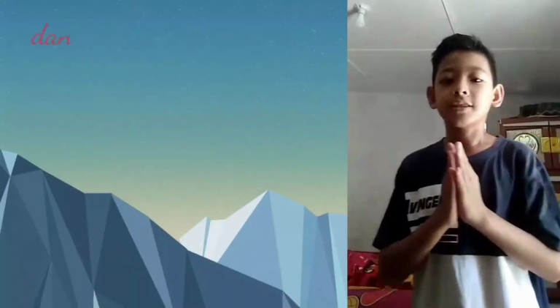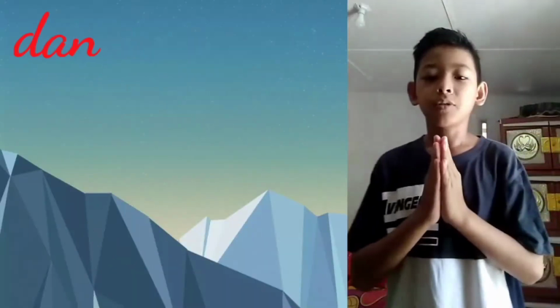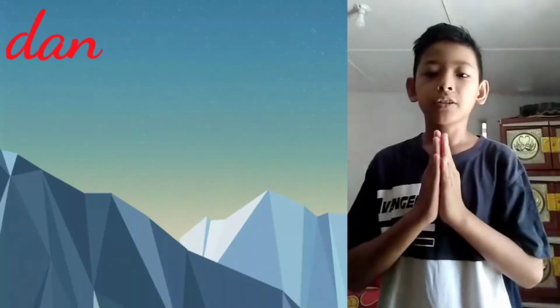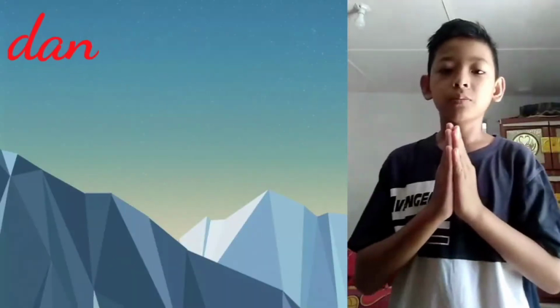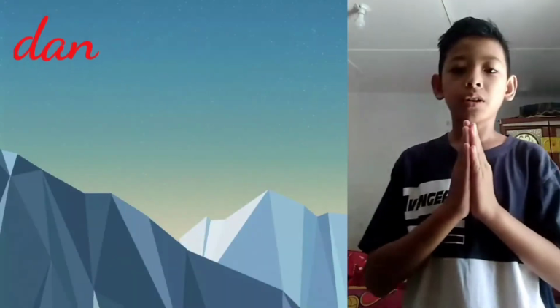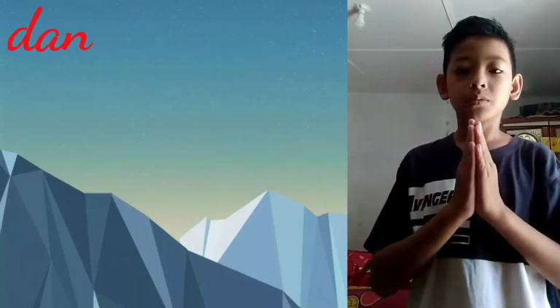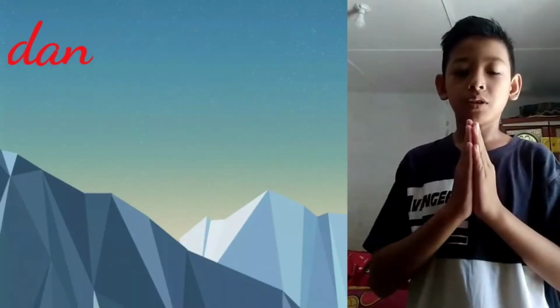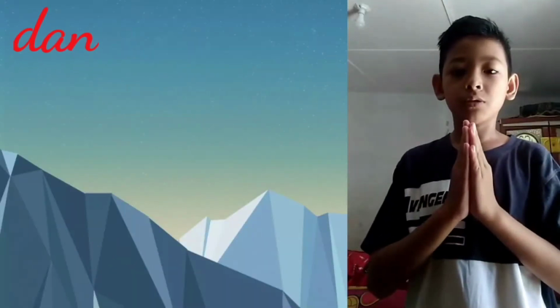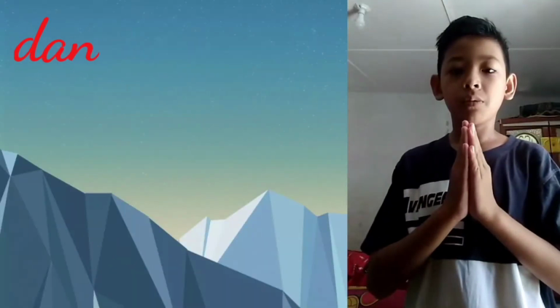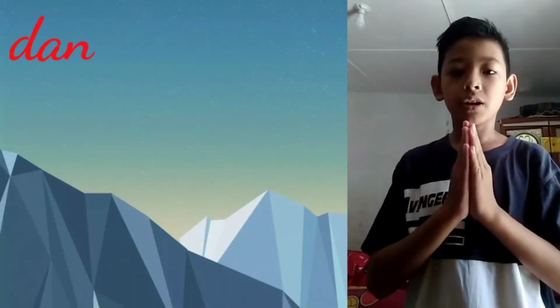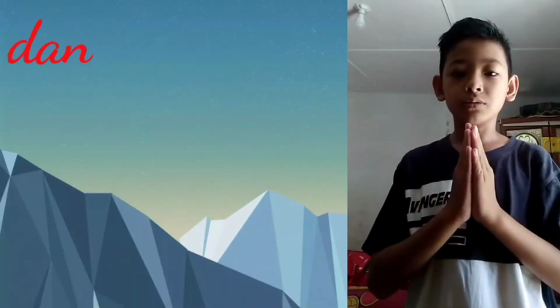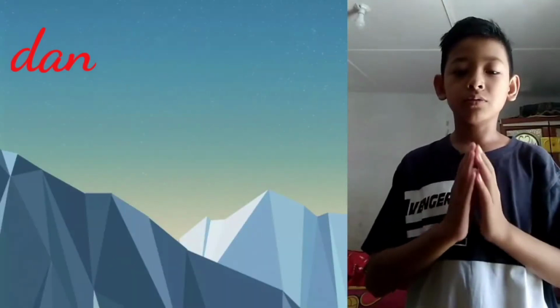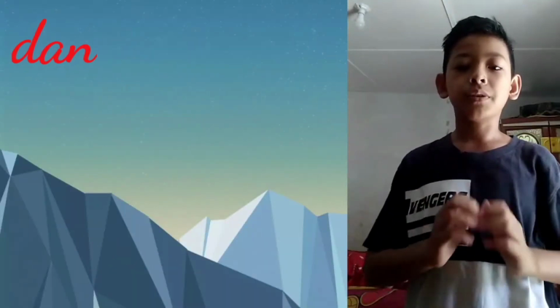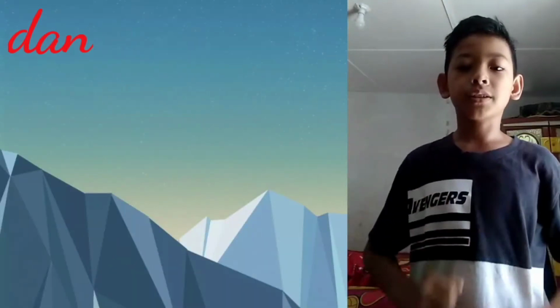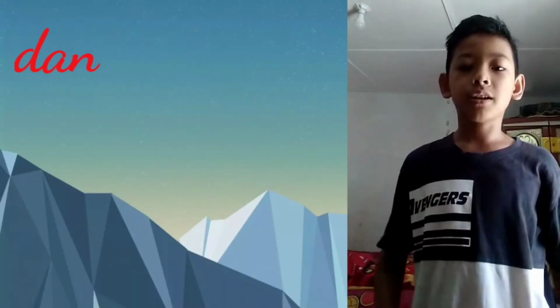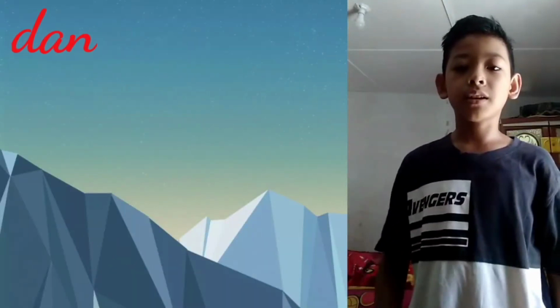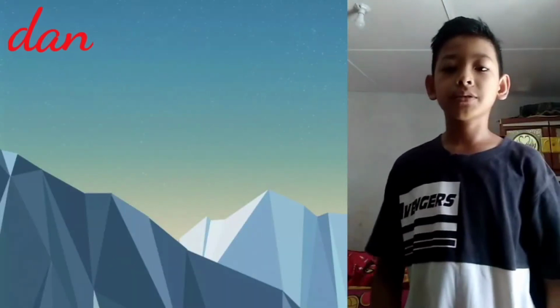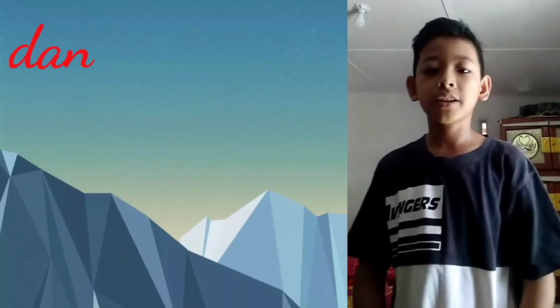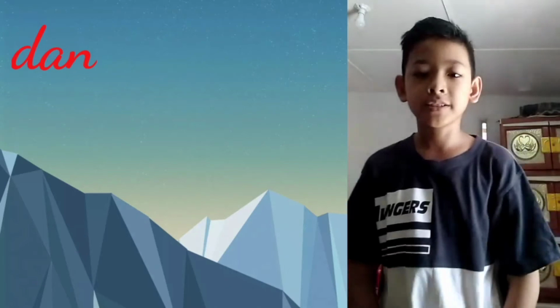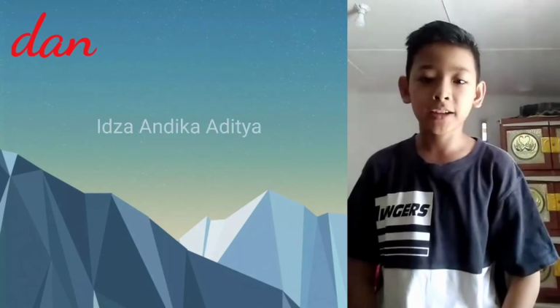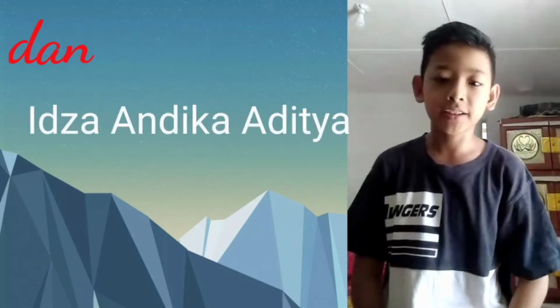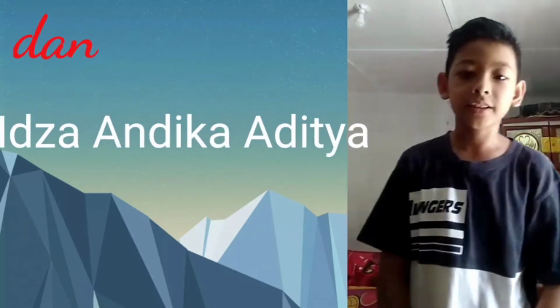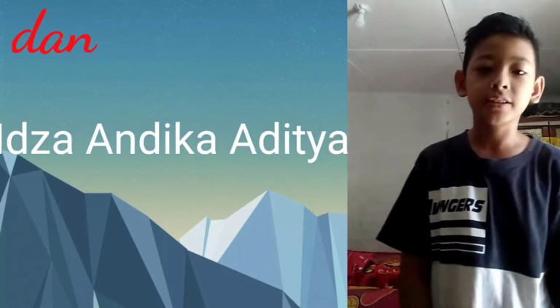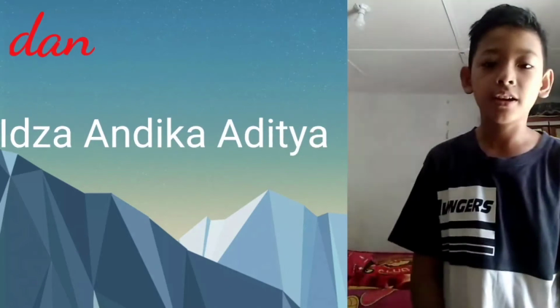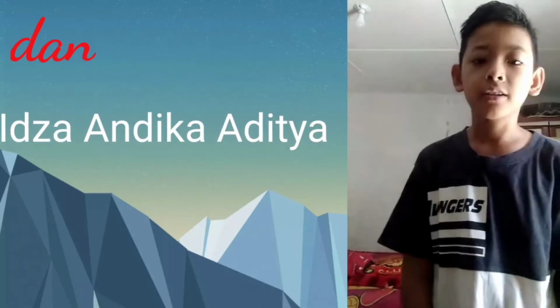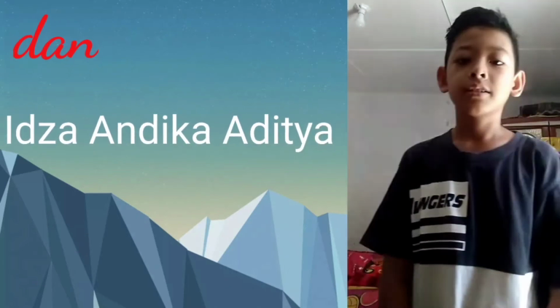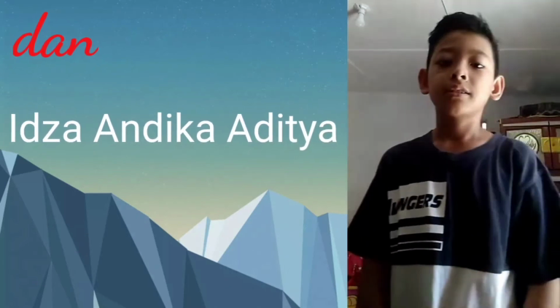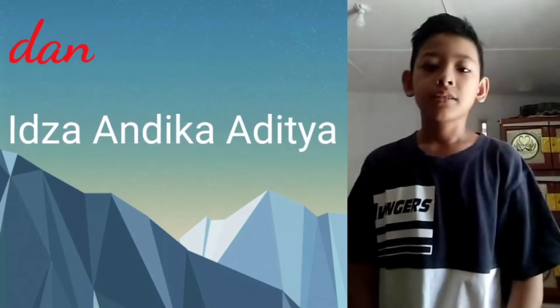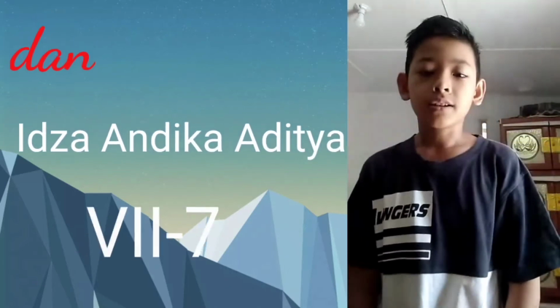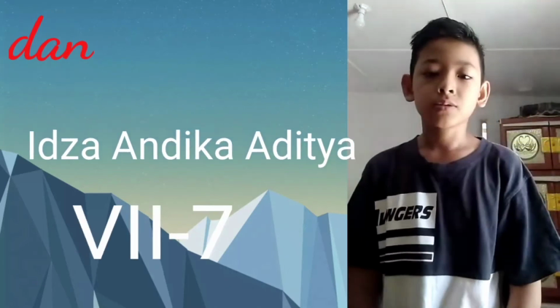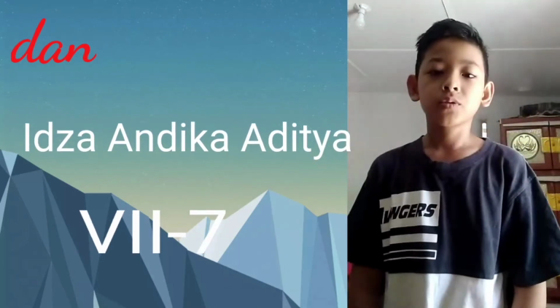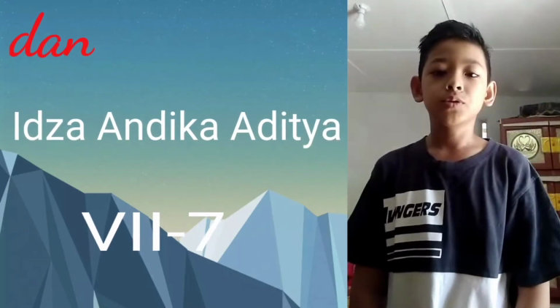Assalamualaikum warahmatullahi wabarakatuh. My name is Eja Andika Ditya, class 7-7.